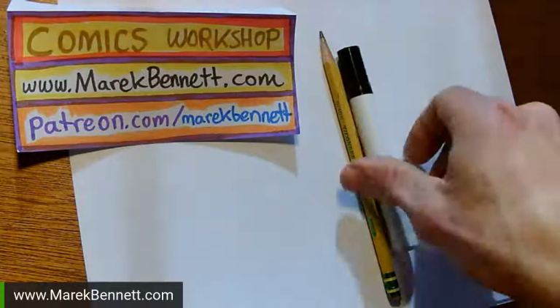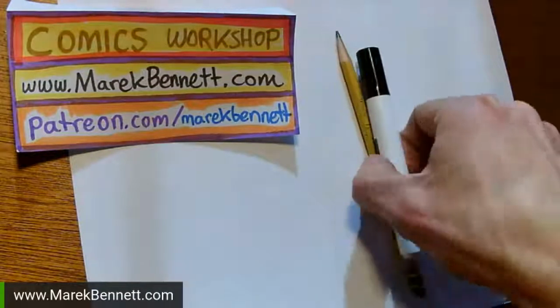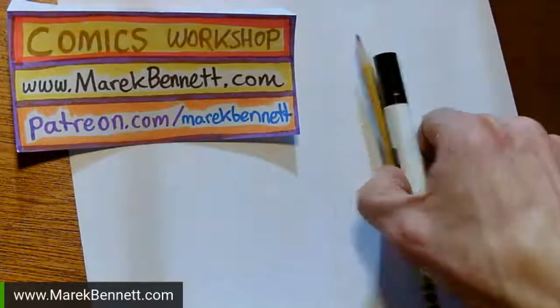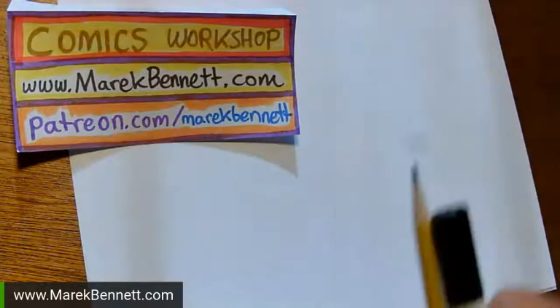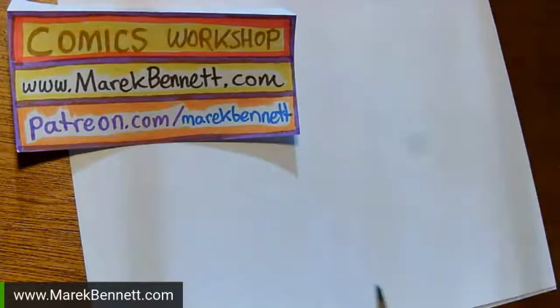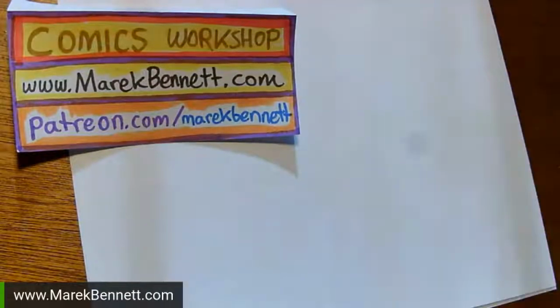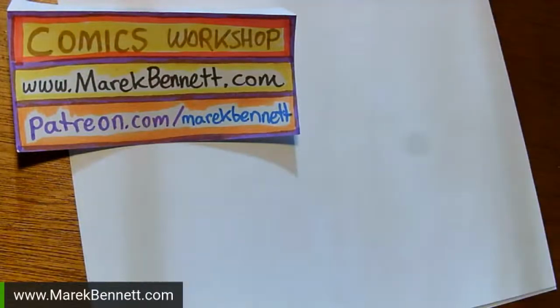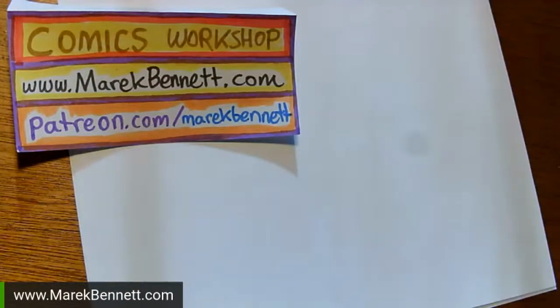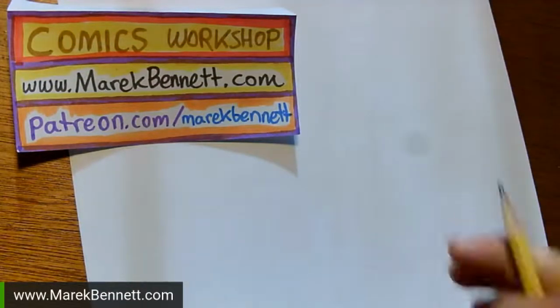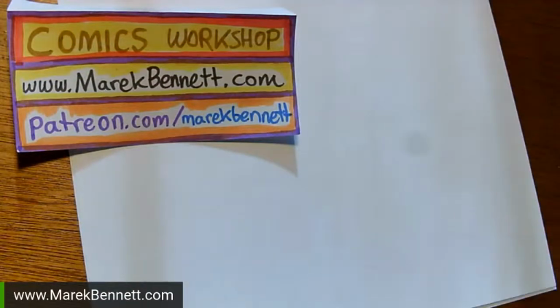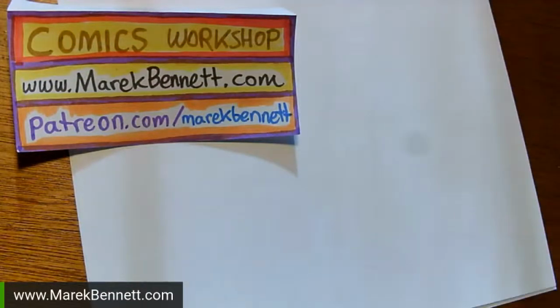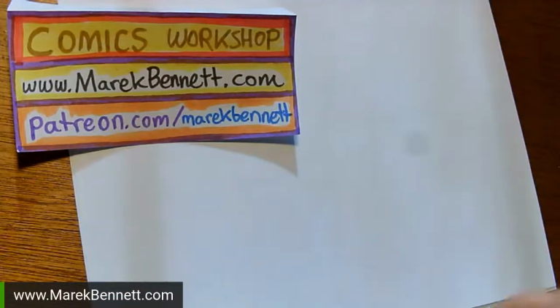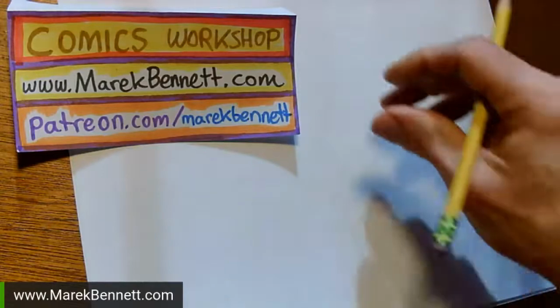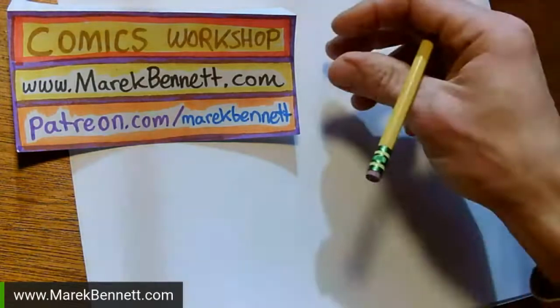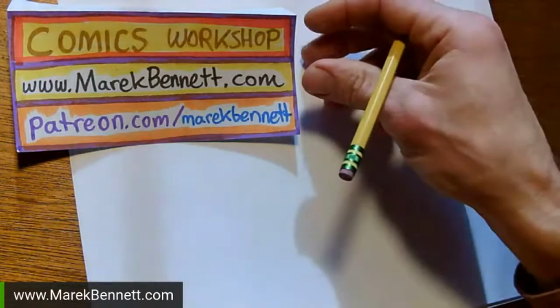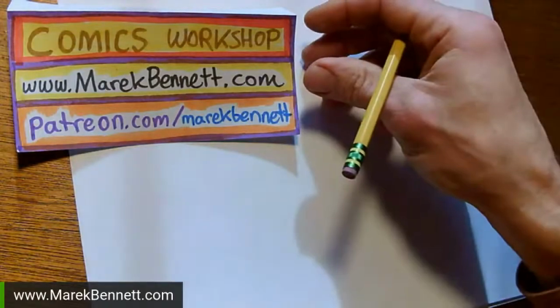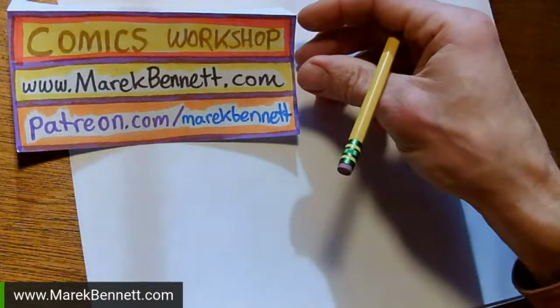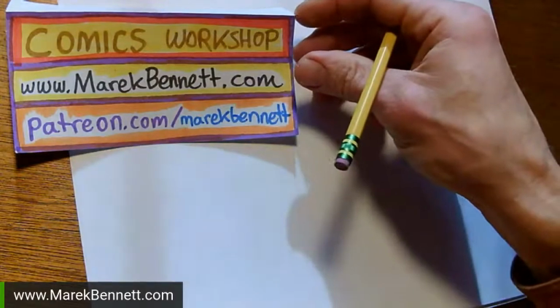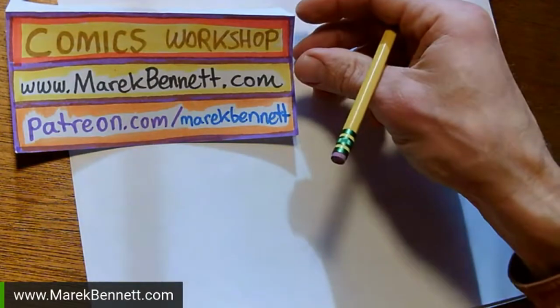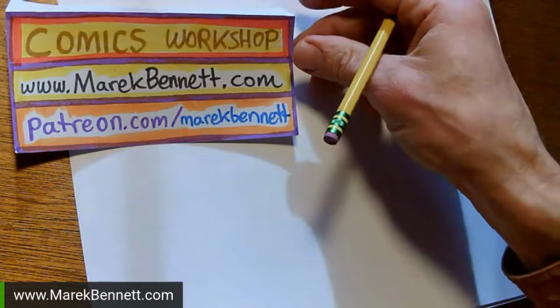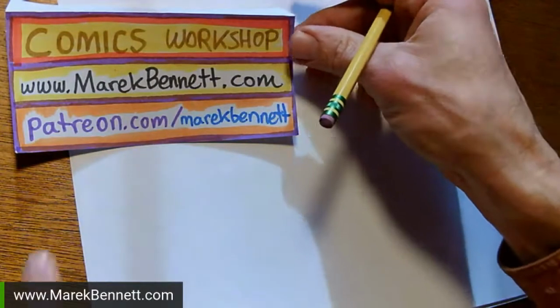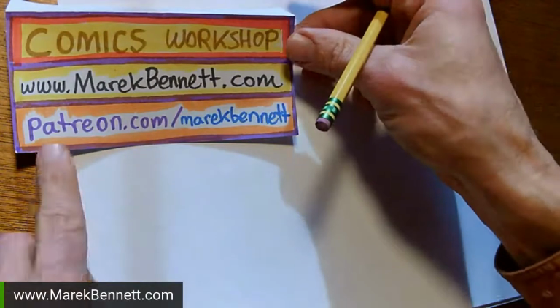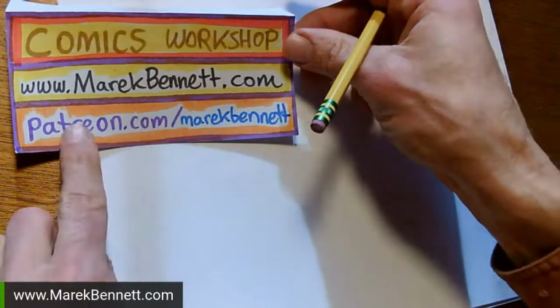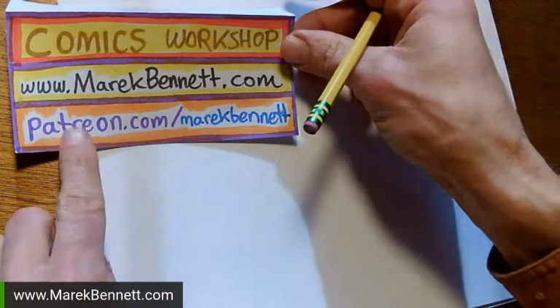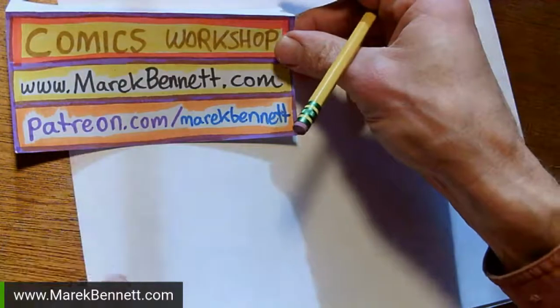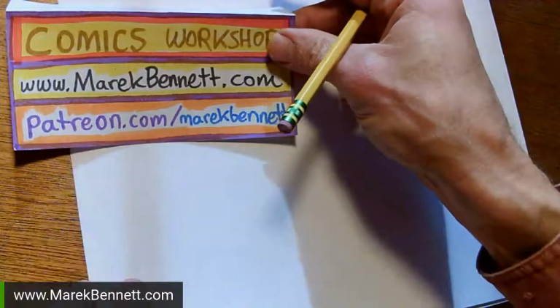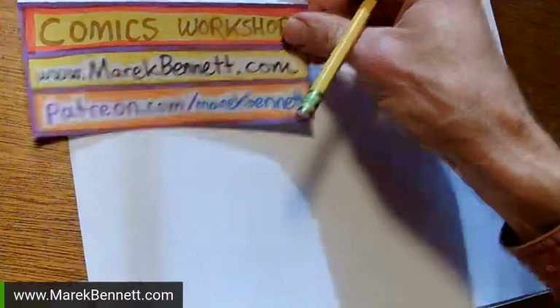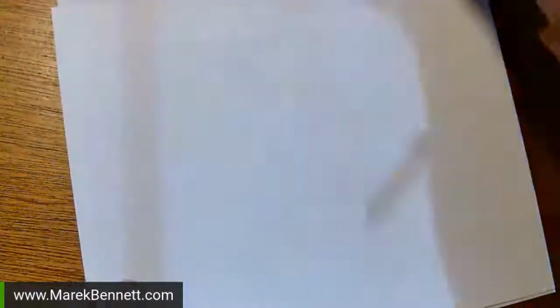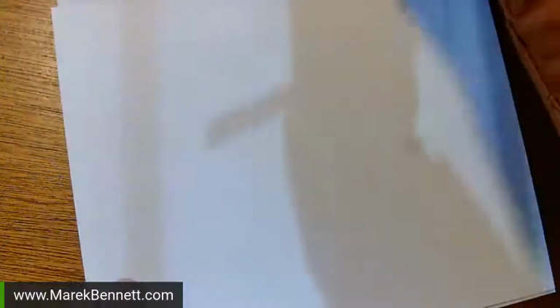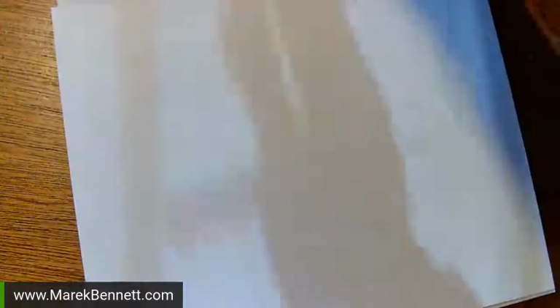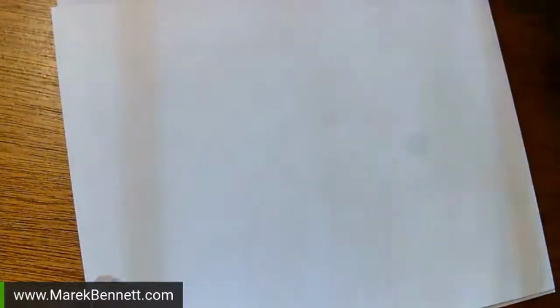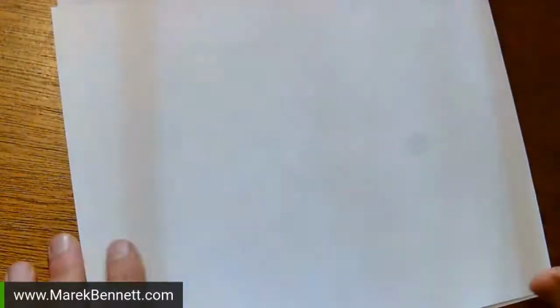Good afternoon, everybody! It's Comics Workshop at MerrickBennett.com. Thanks to patrons for making these live draws possible.